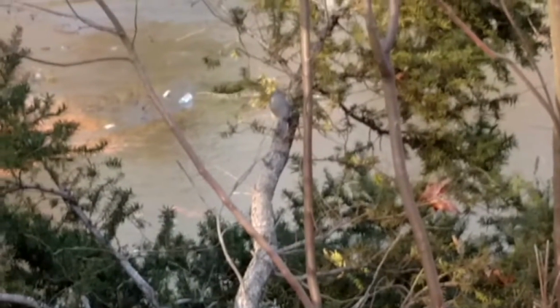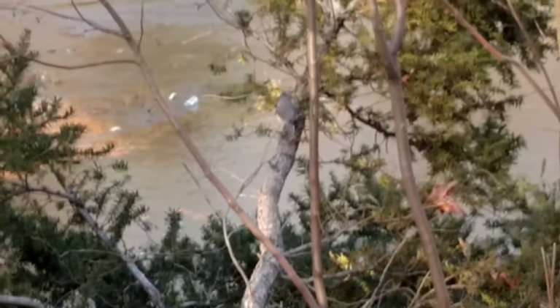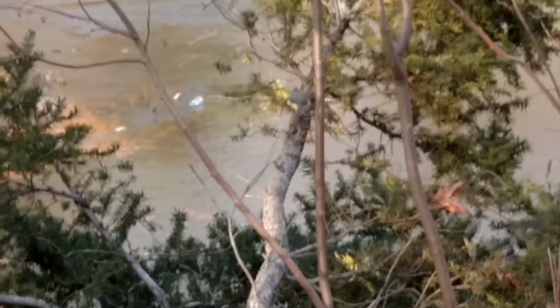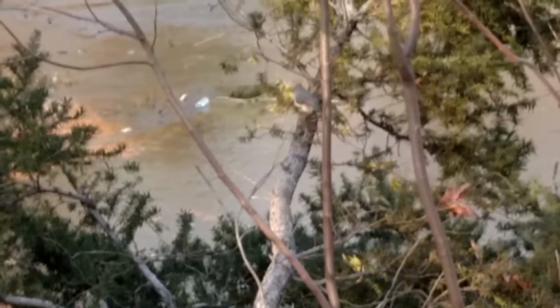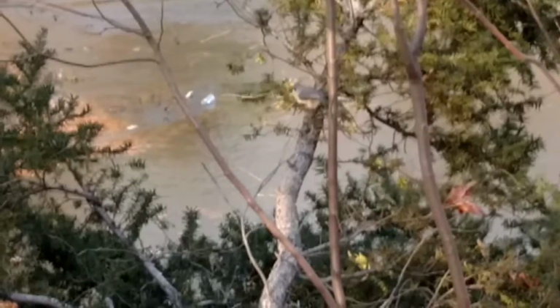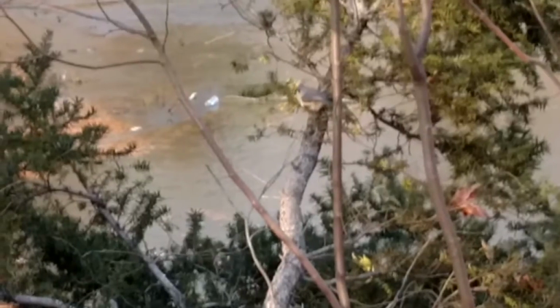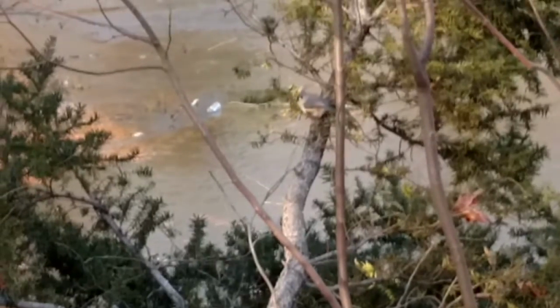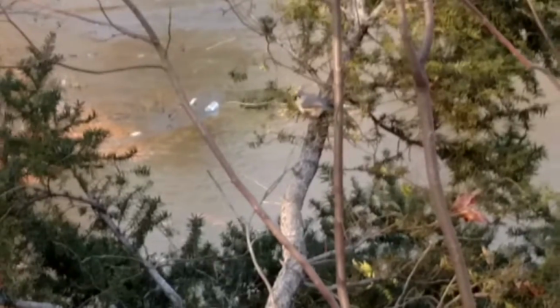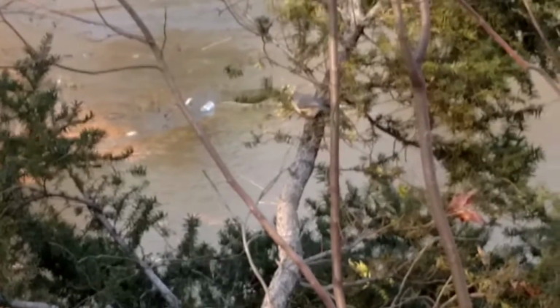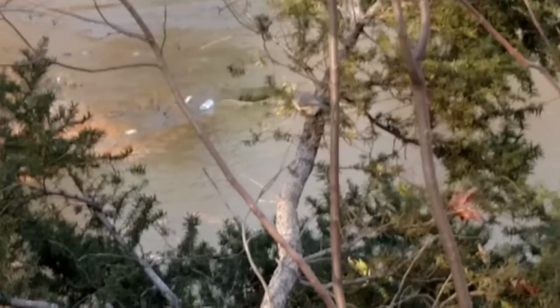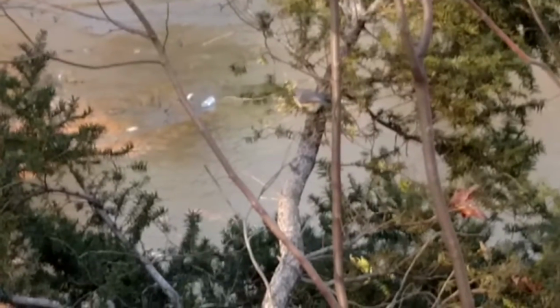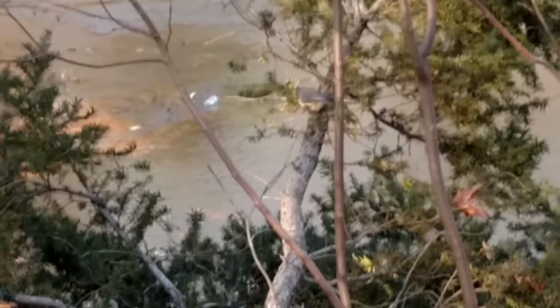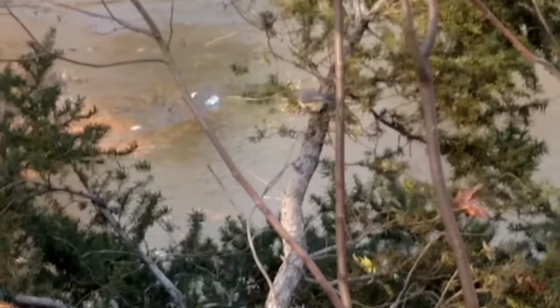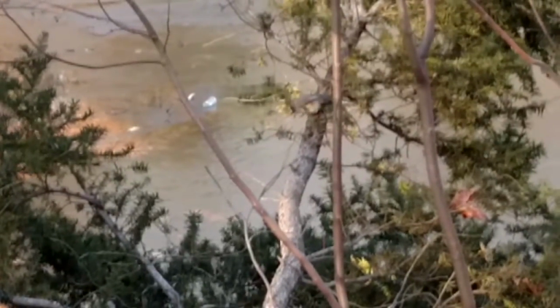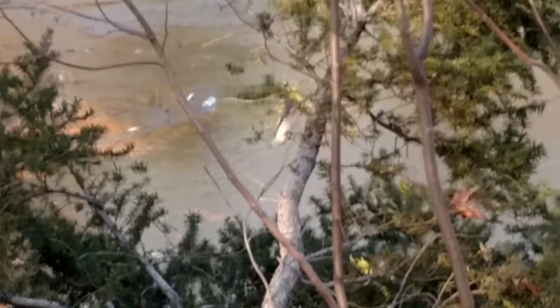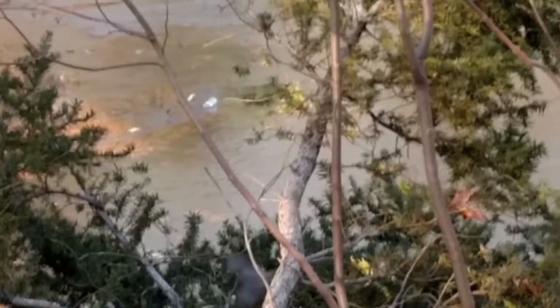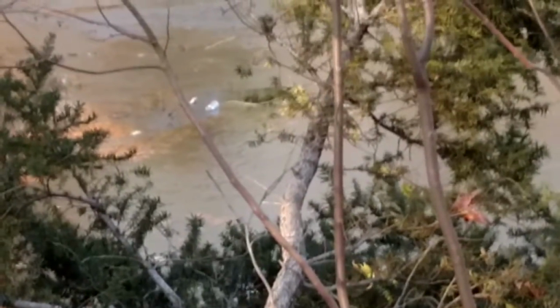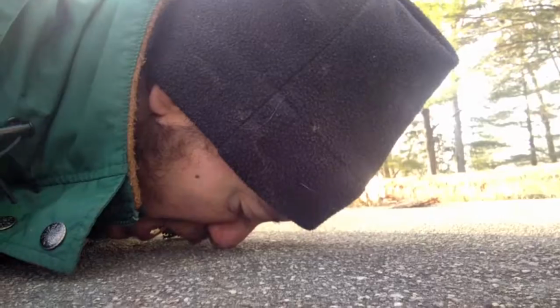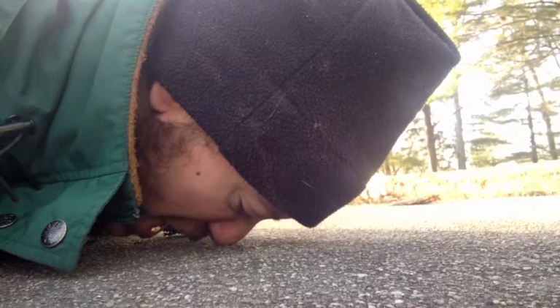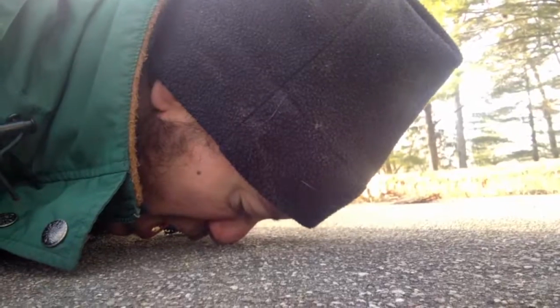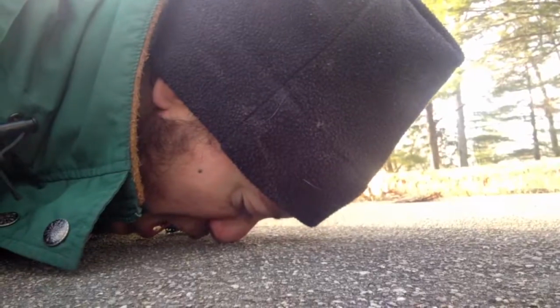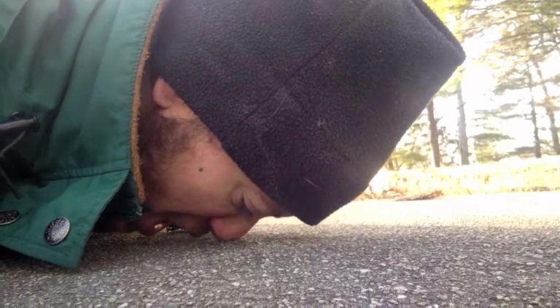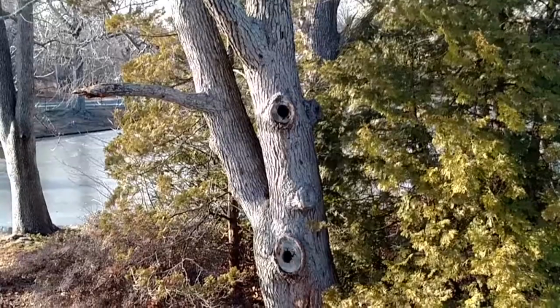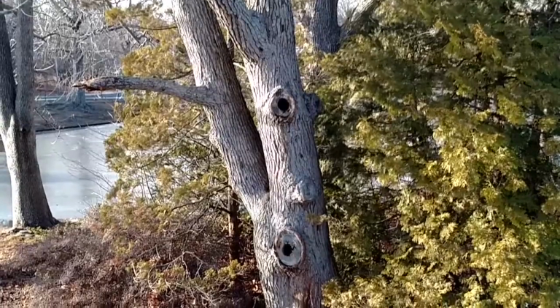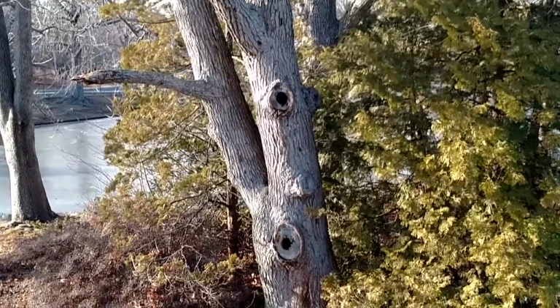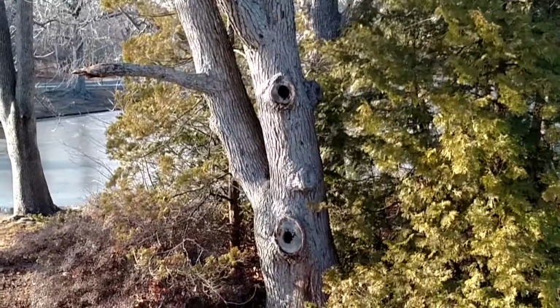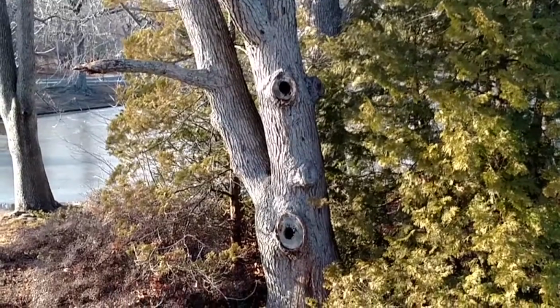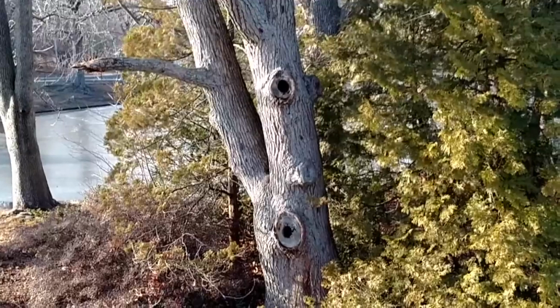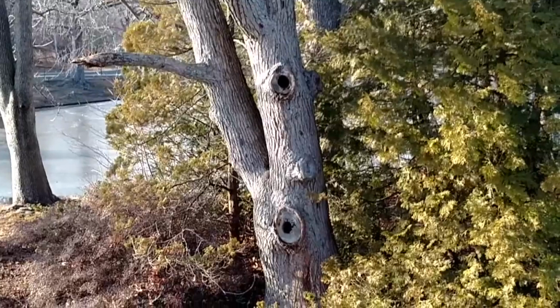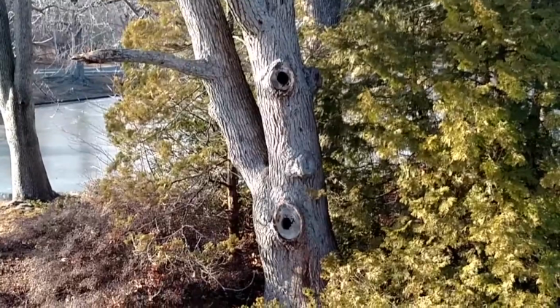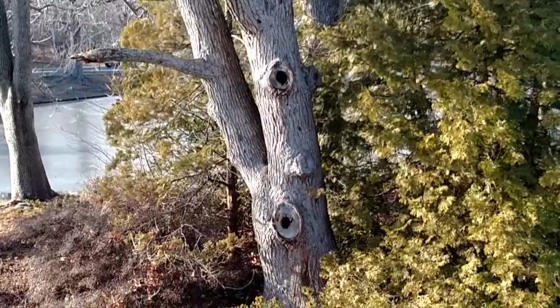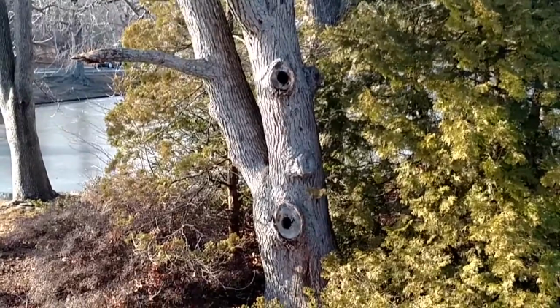Tufted Titmouse. This is what scientists call the squirrel duplex.